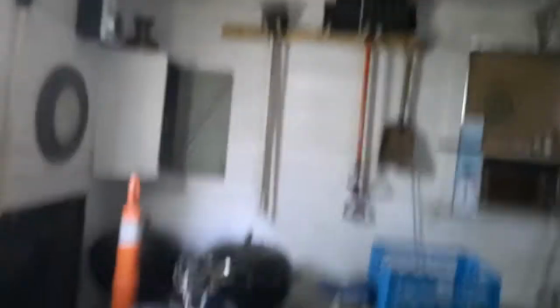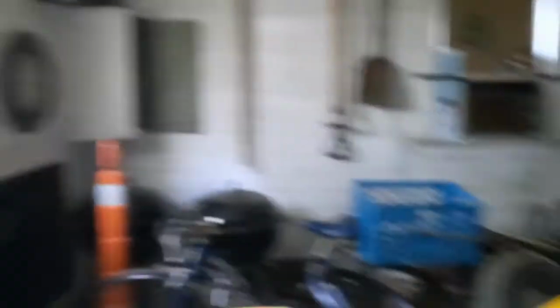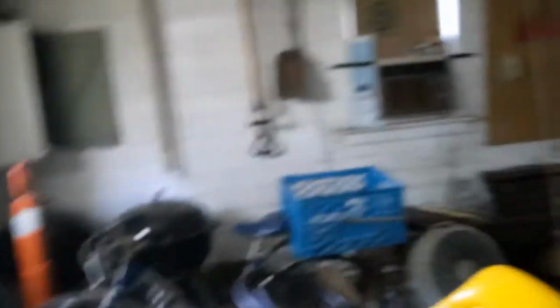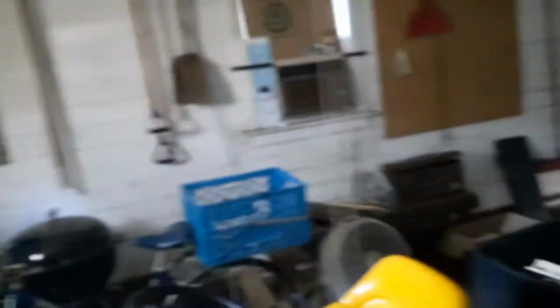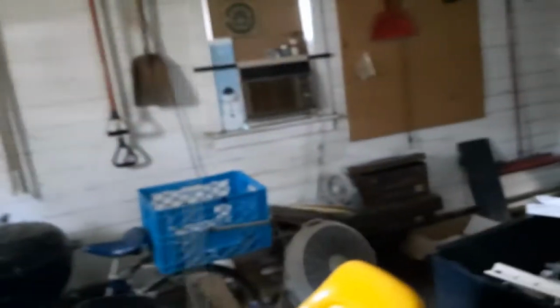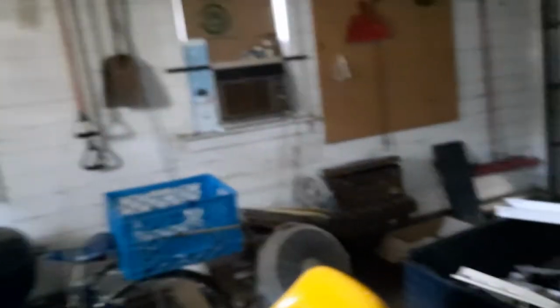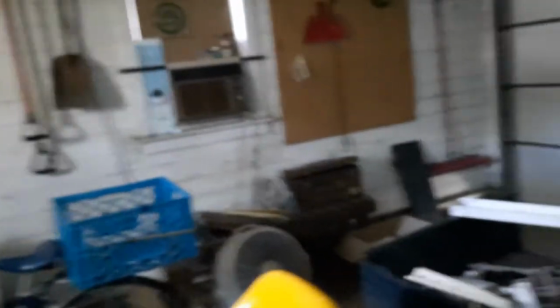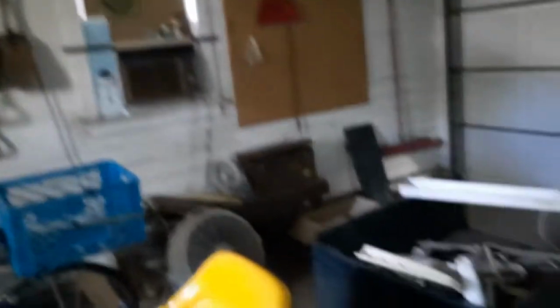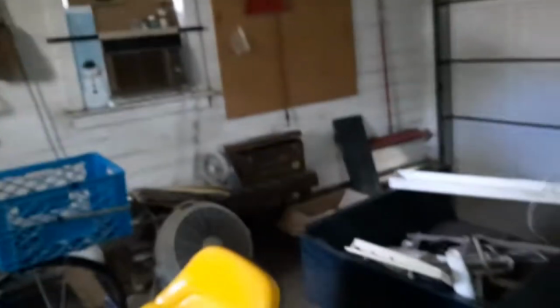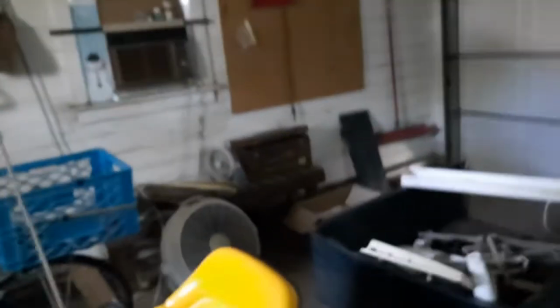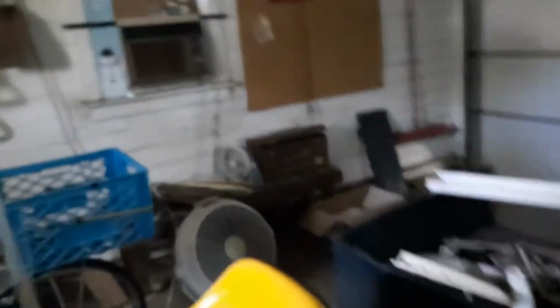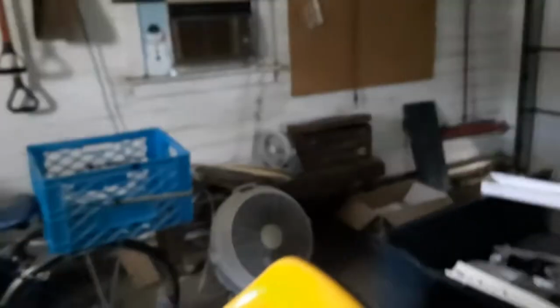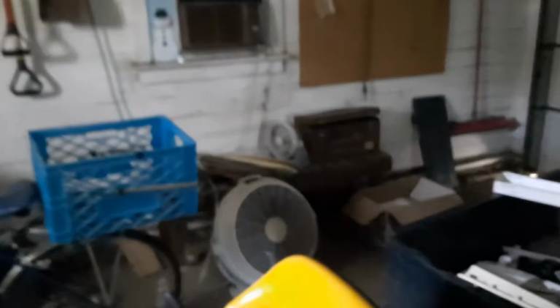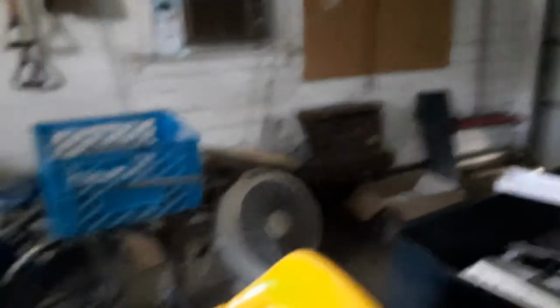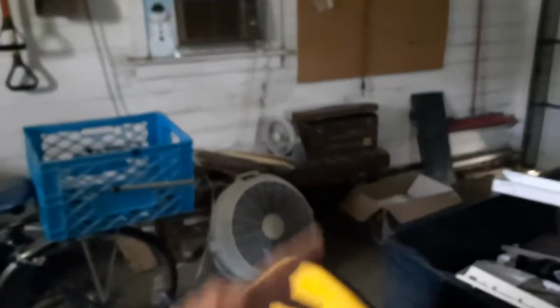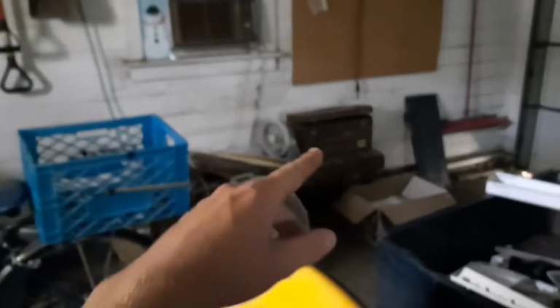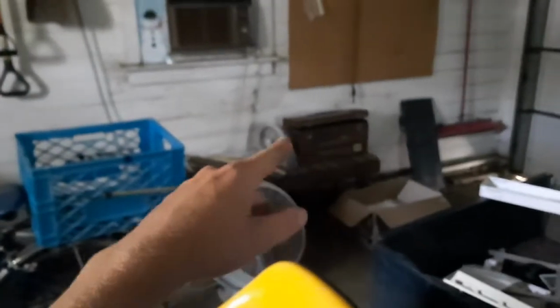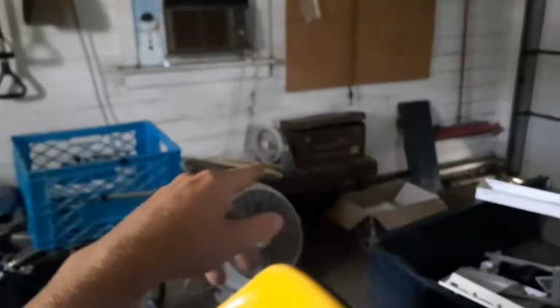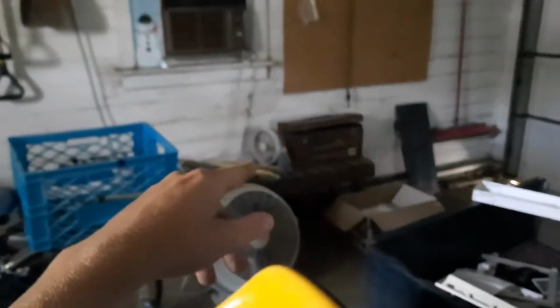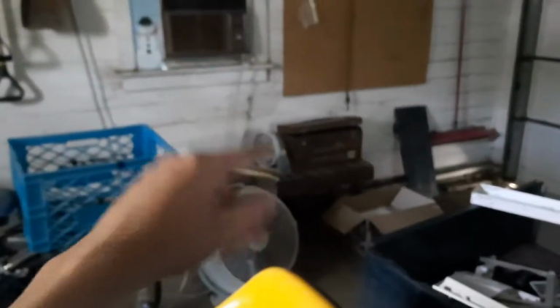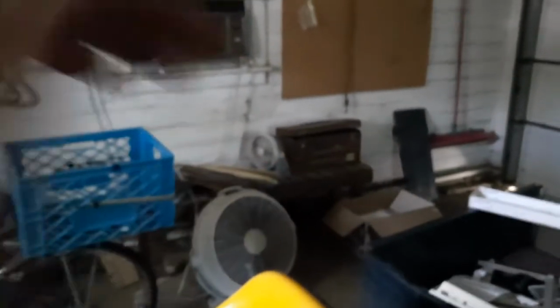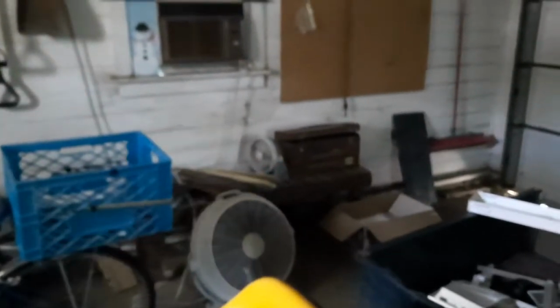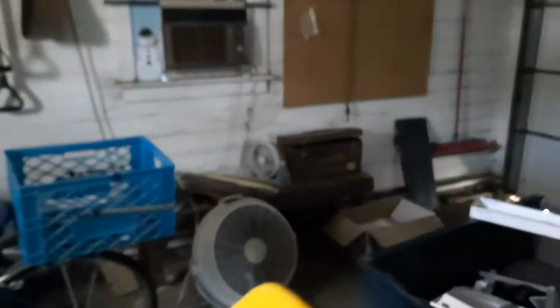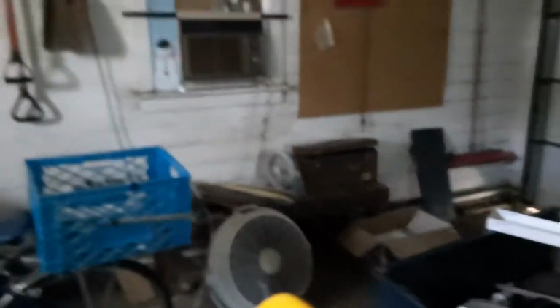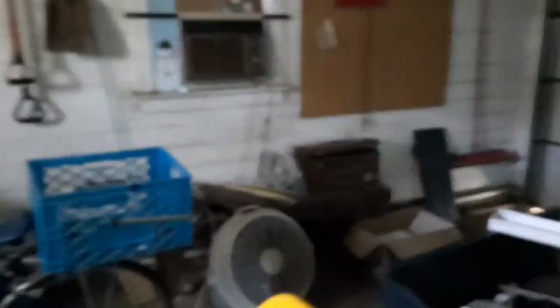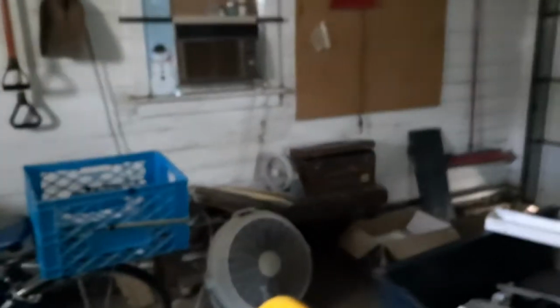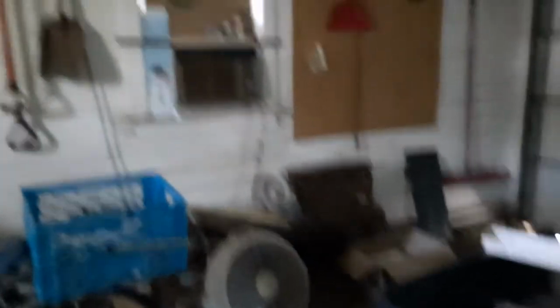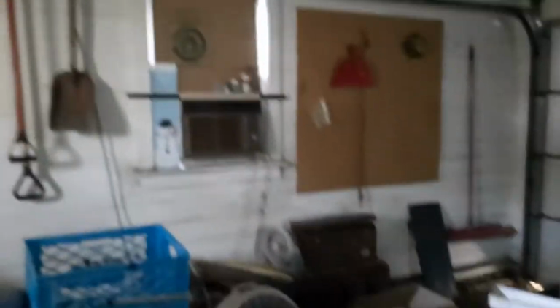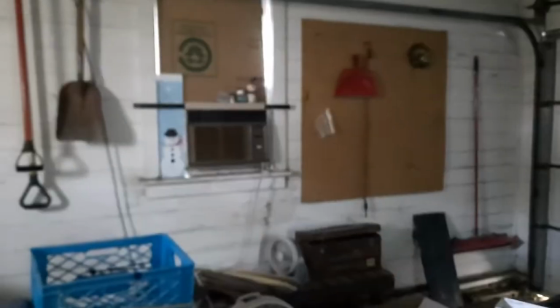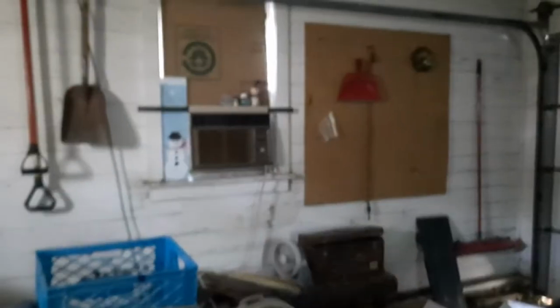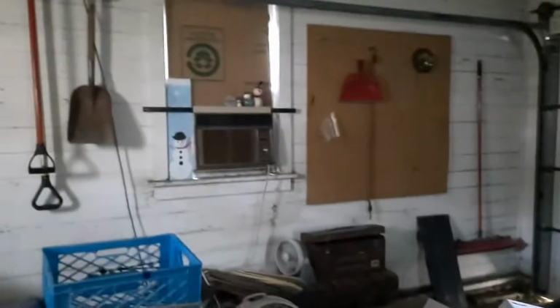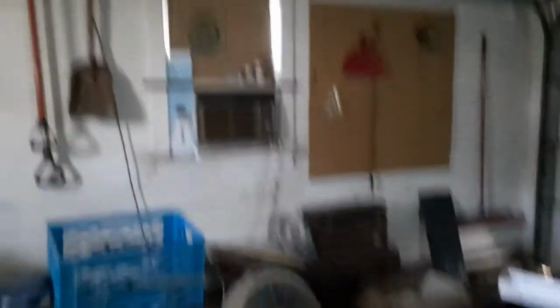All the ceiling fans are off. There's also a little liquid over there and an air conditioner.